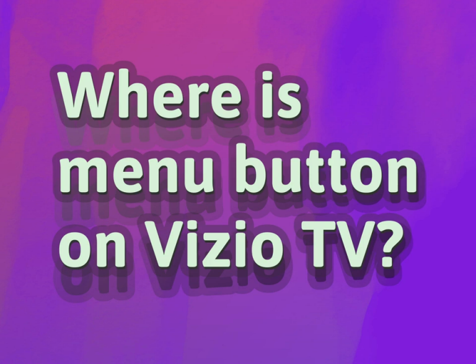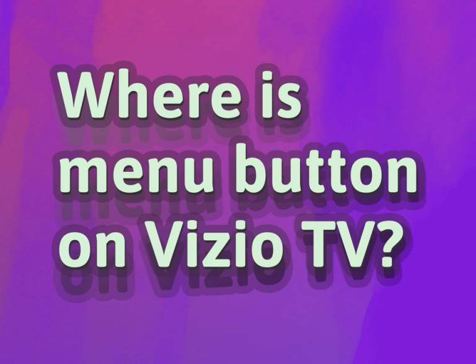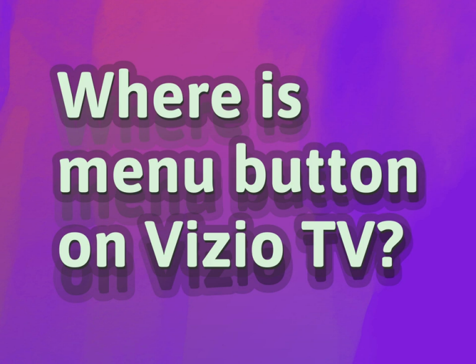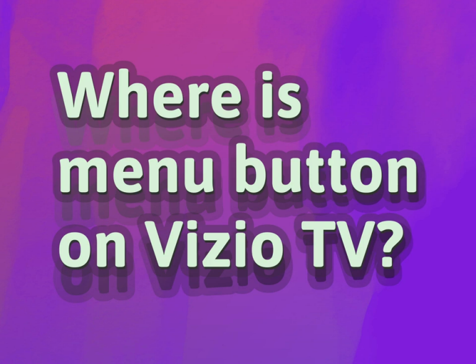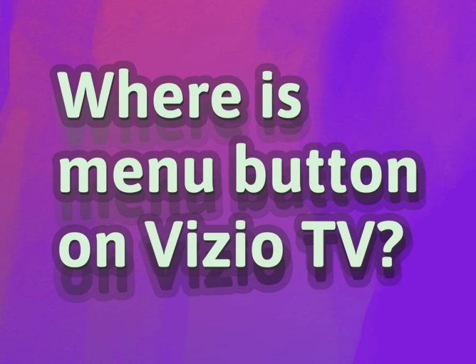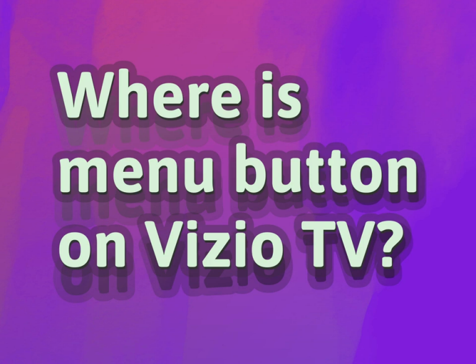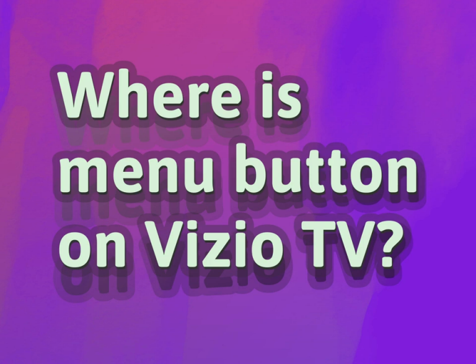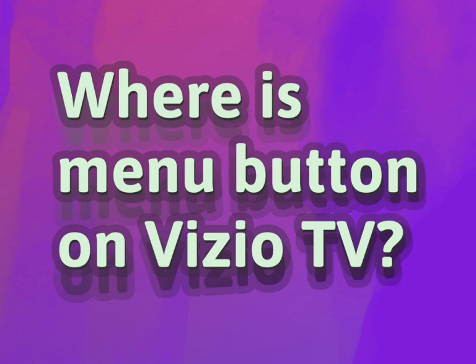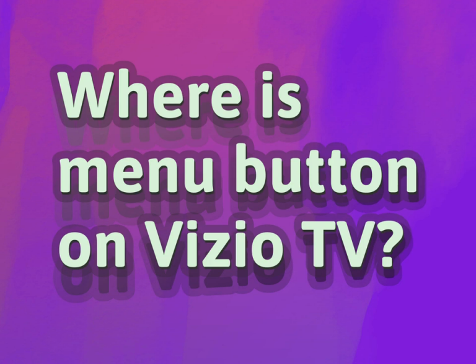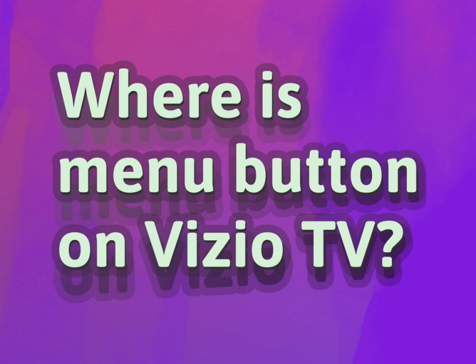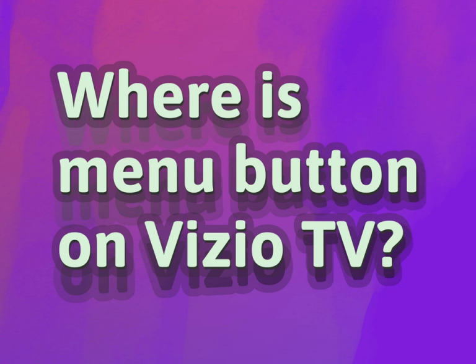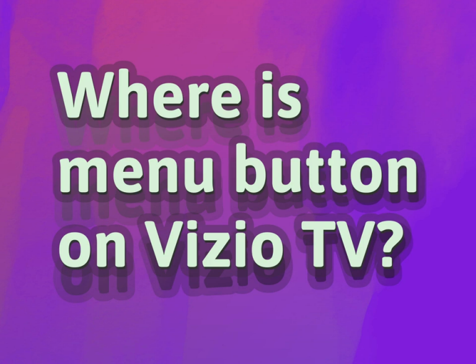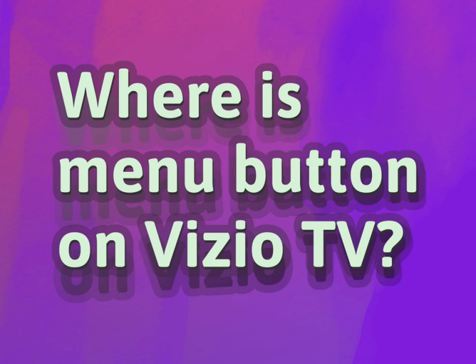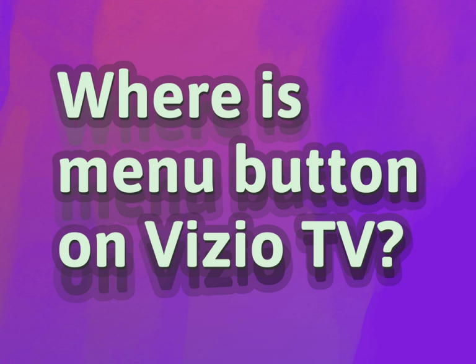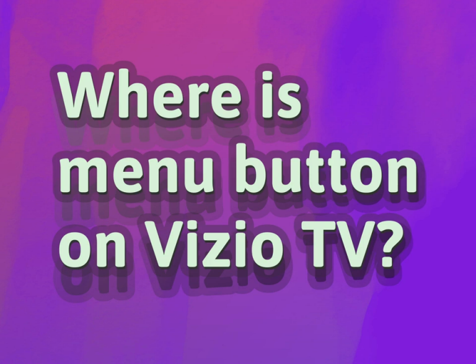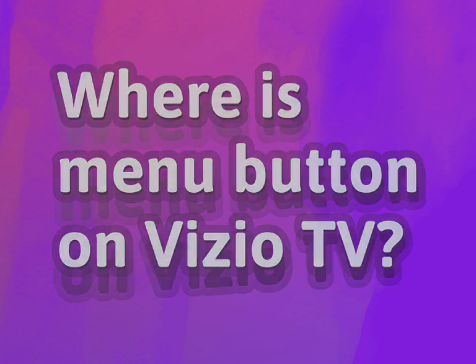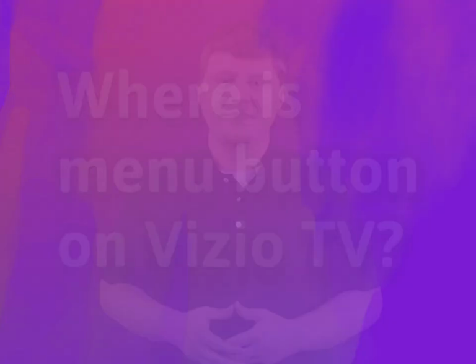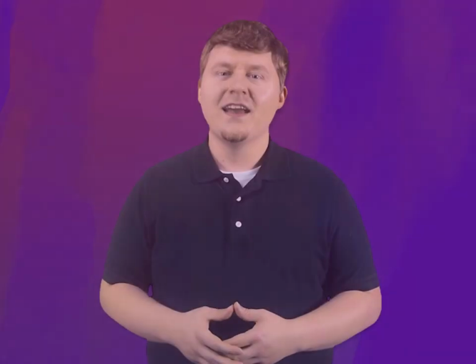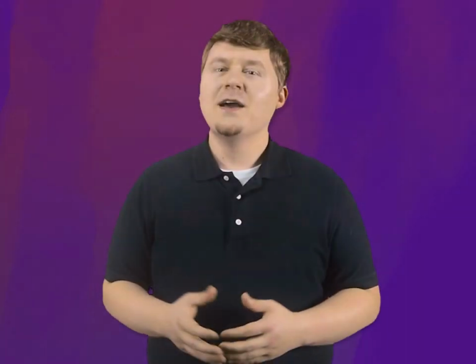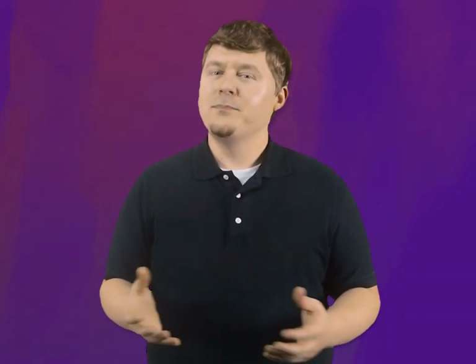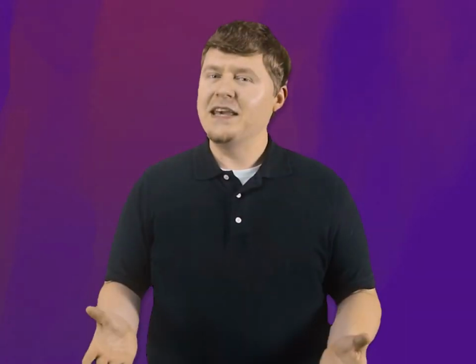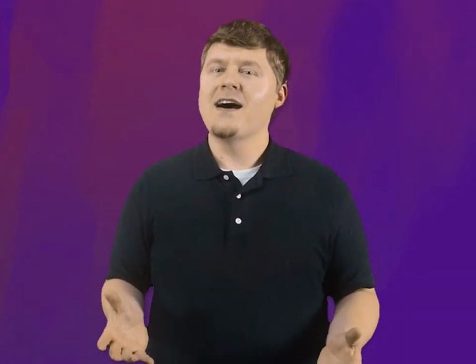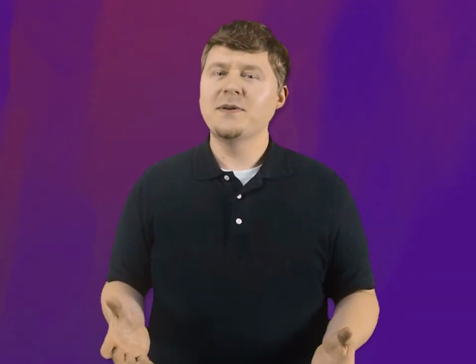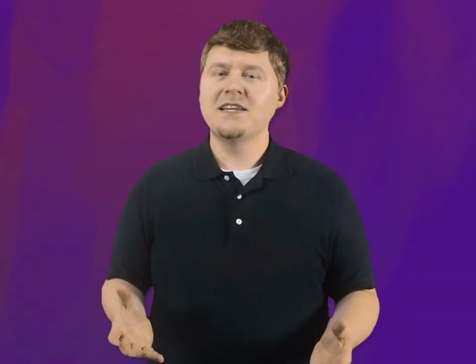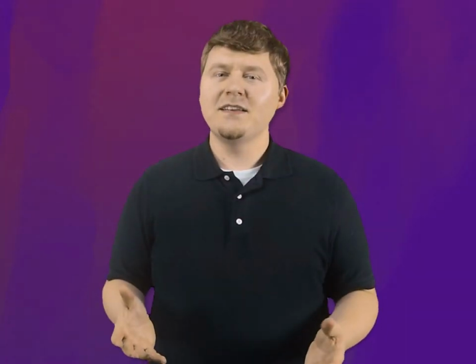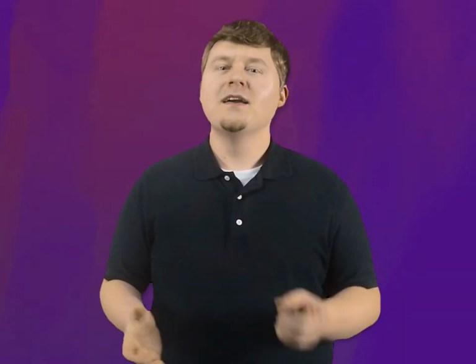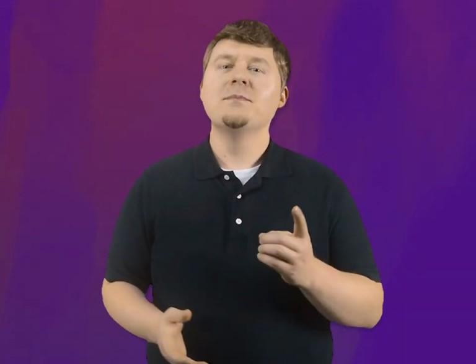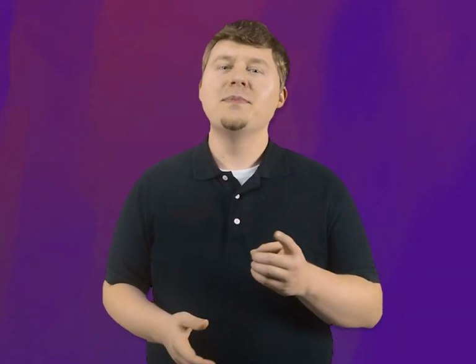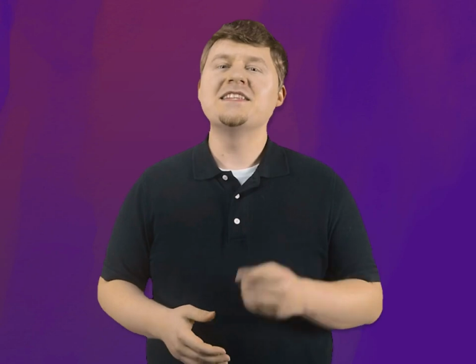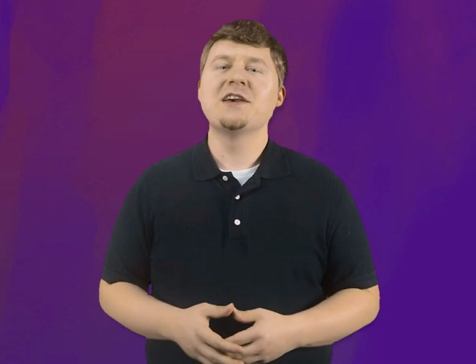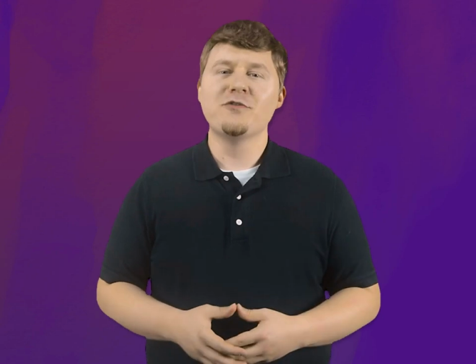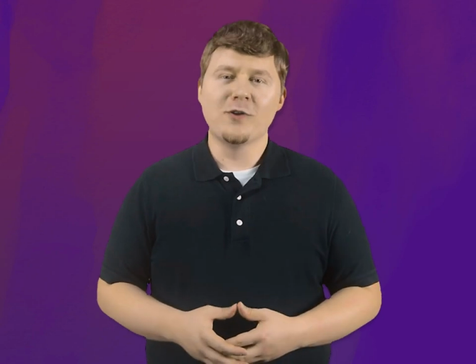Where is the menu button on Vizio TV? Be competent, be skillful.